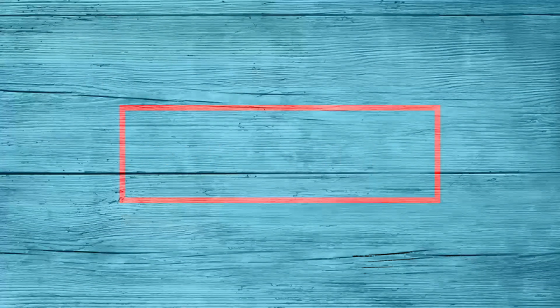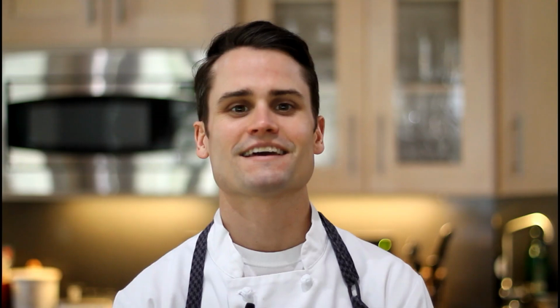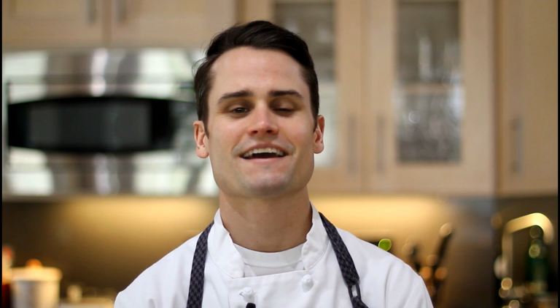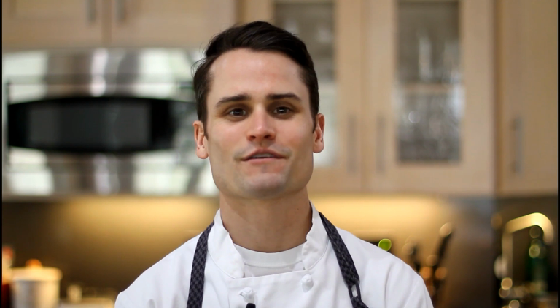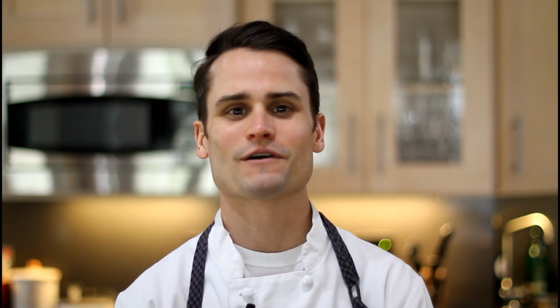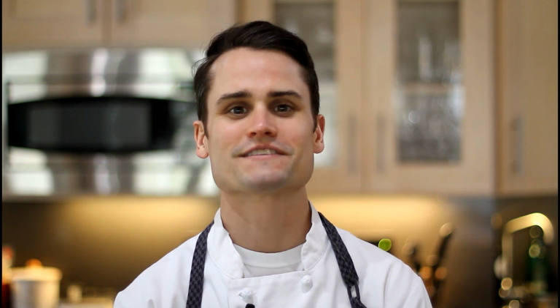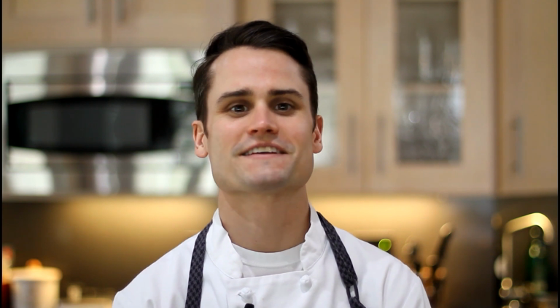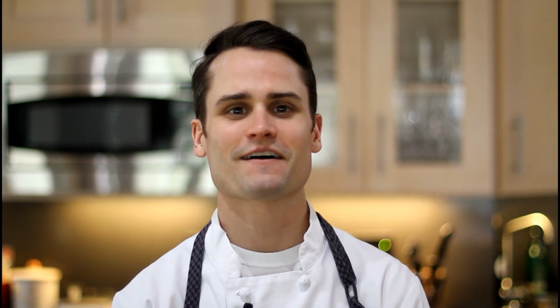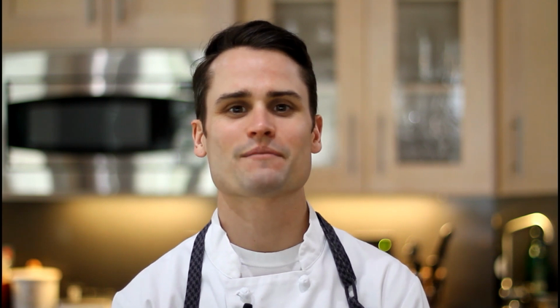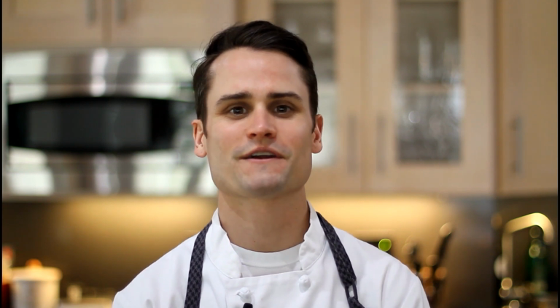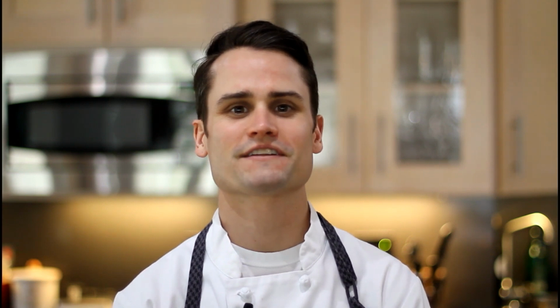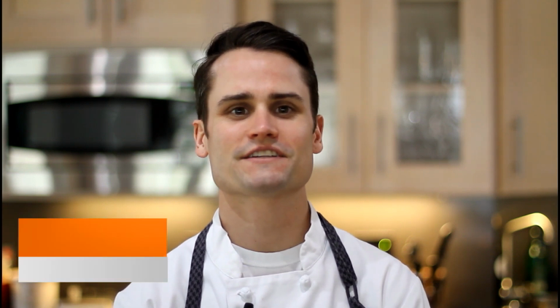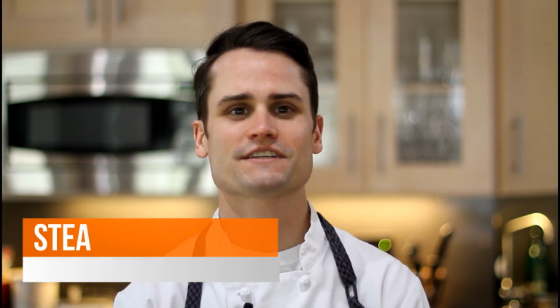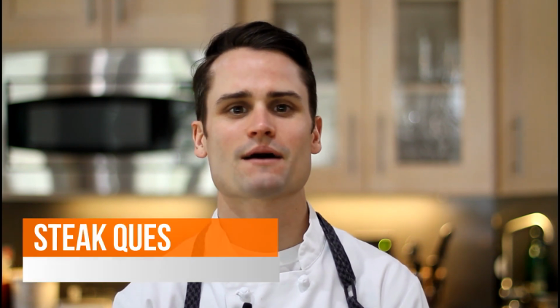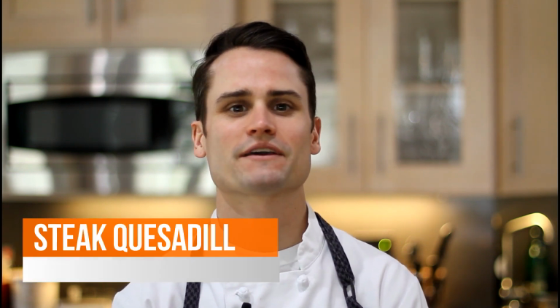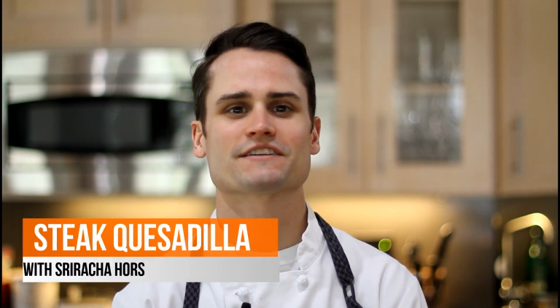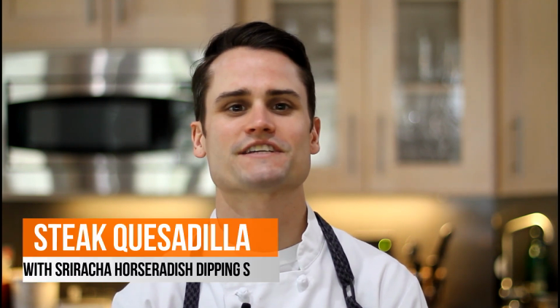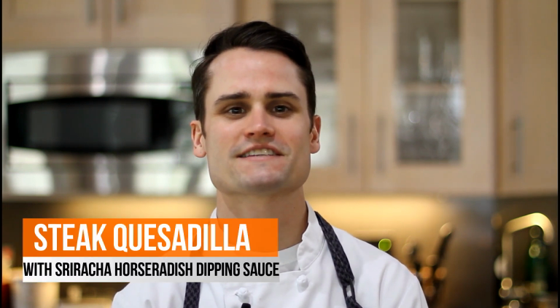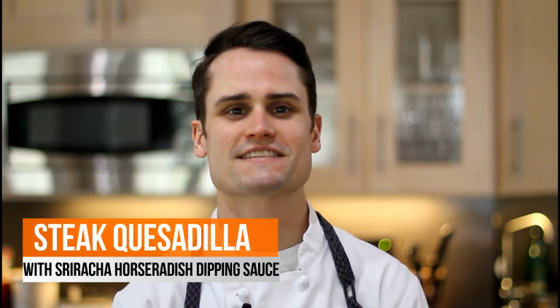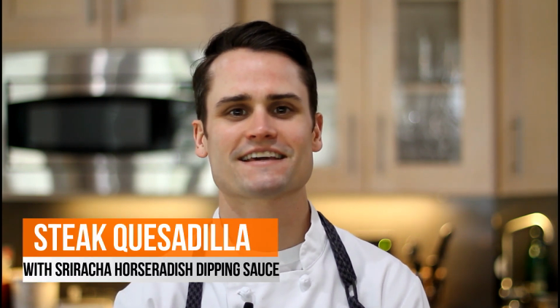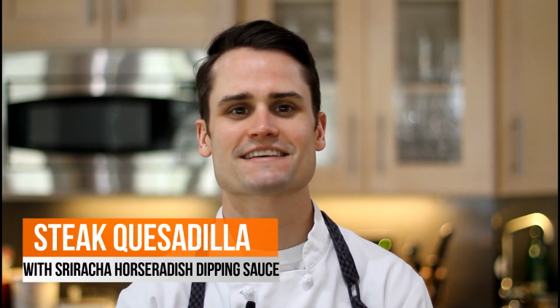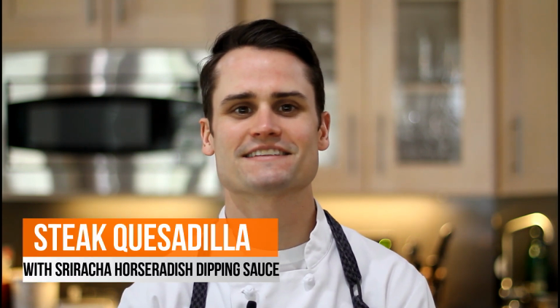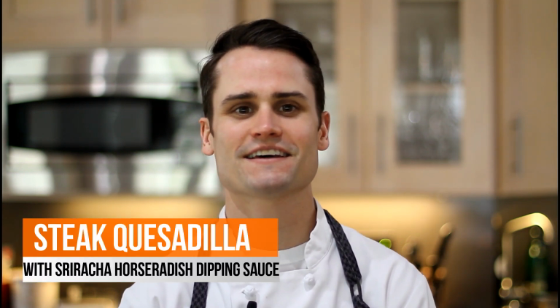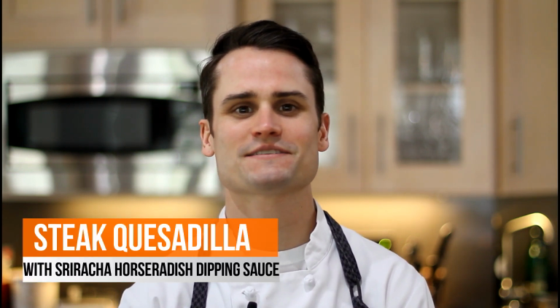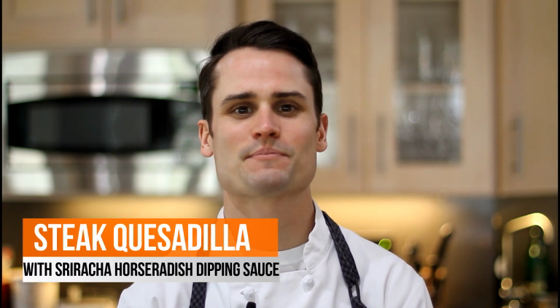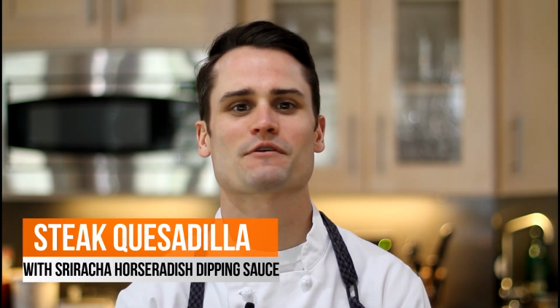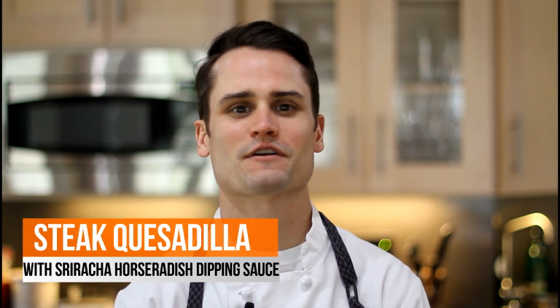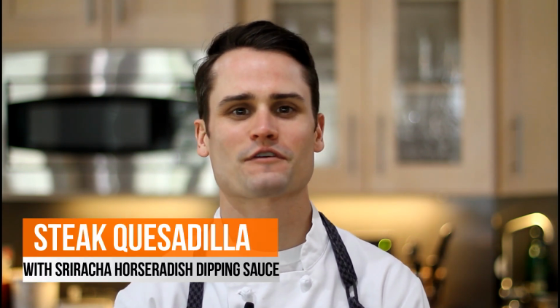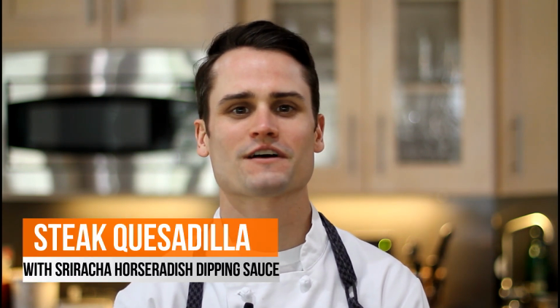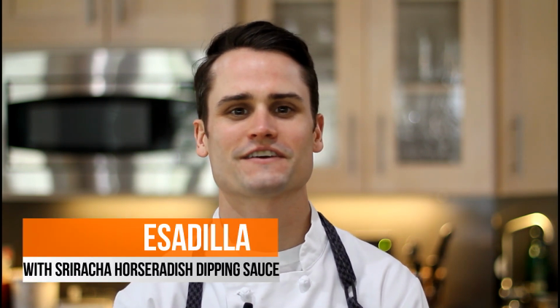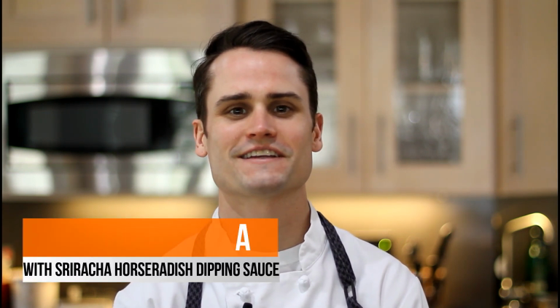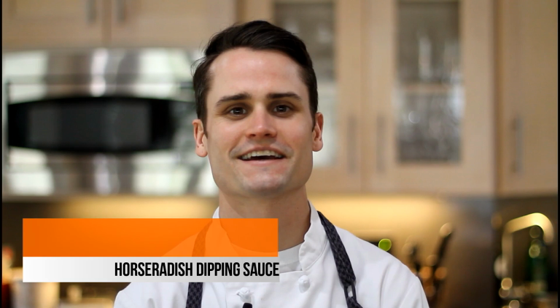Hey everyone, today on Epicurean Kitchen I'm making a cheesy steak quesadilla to pair with our frolic vignette.